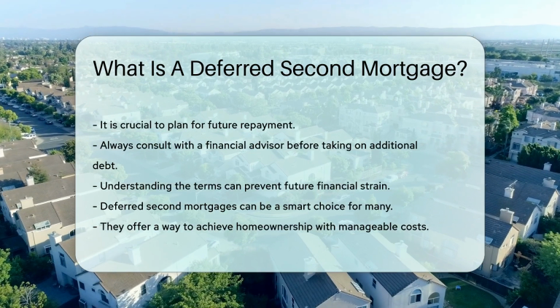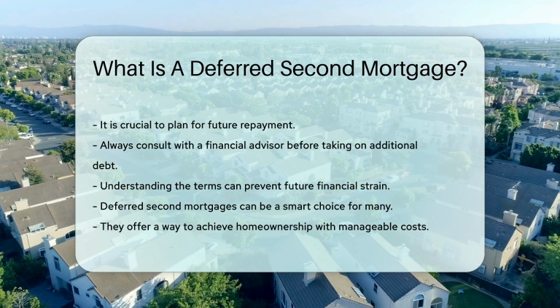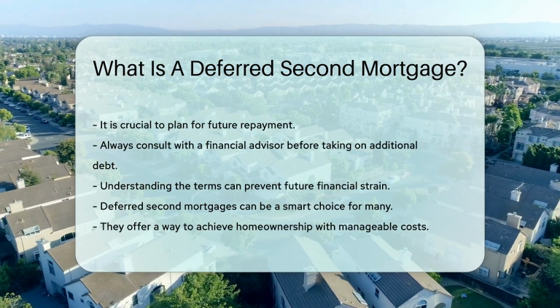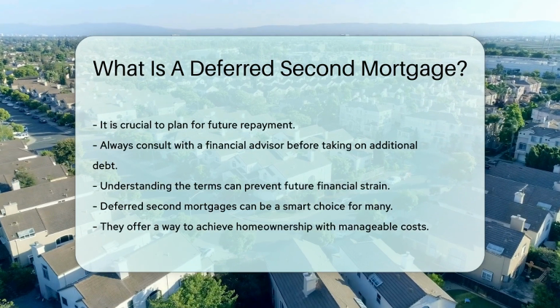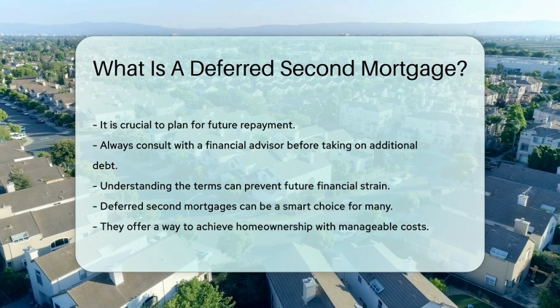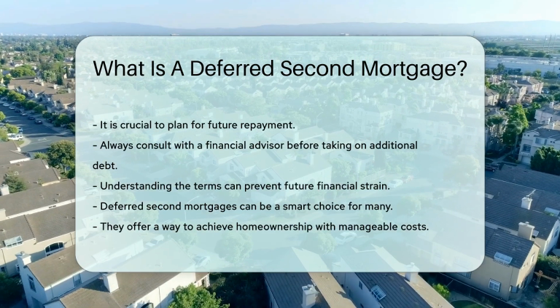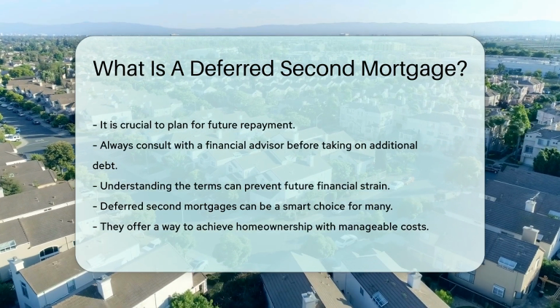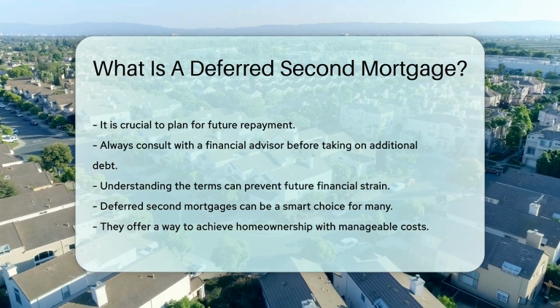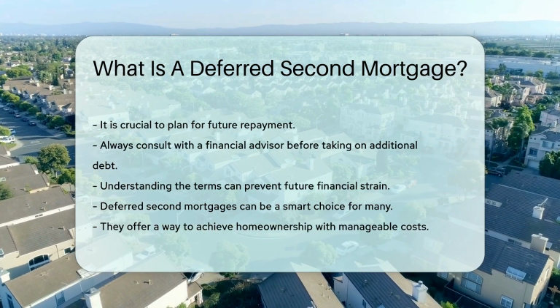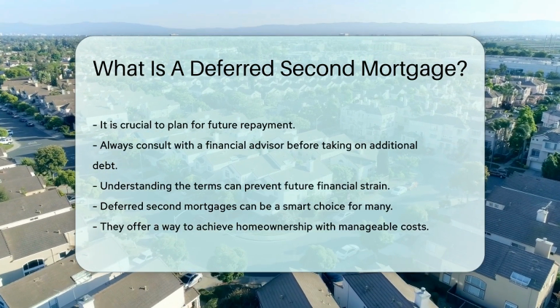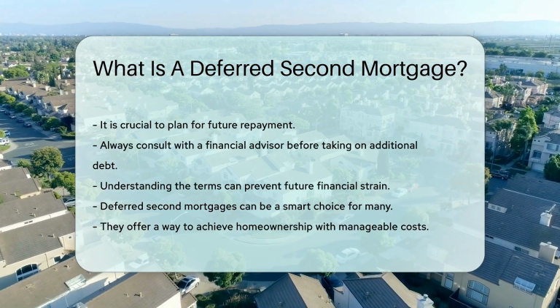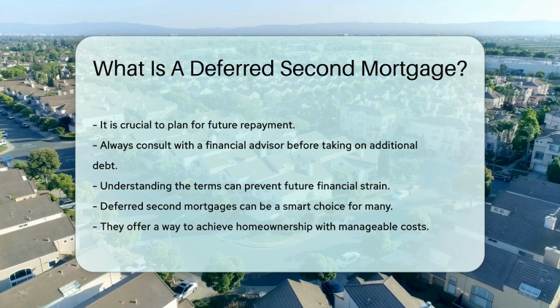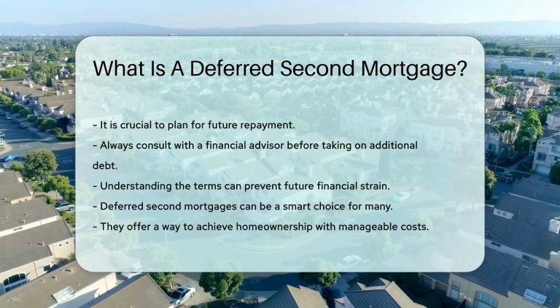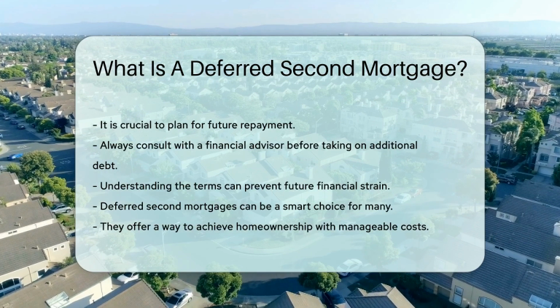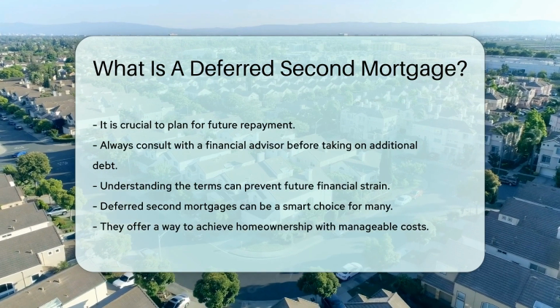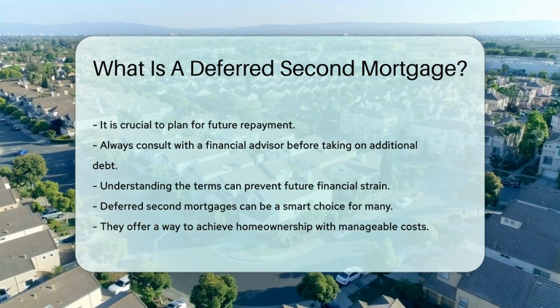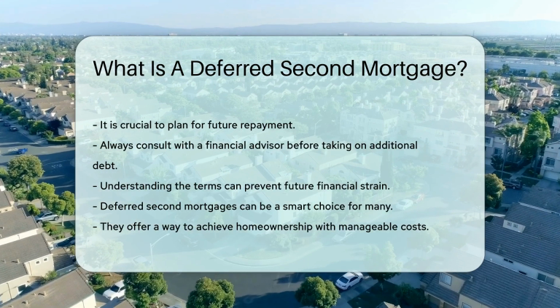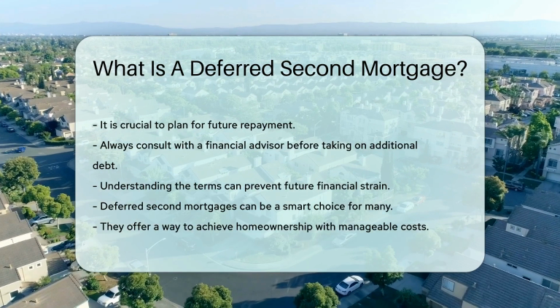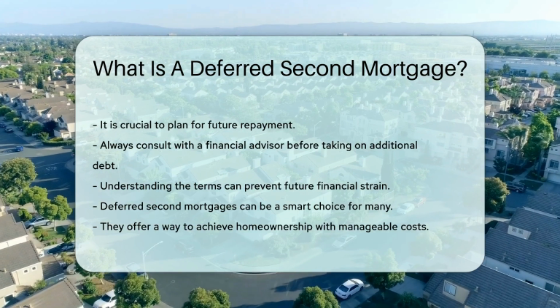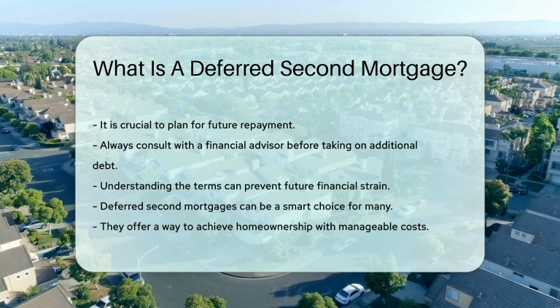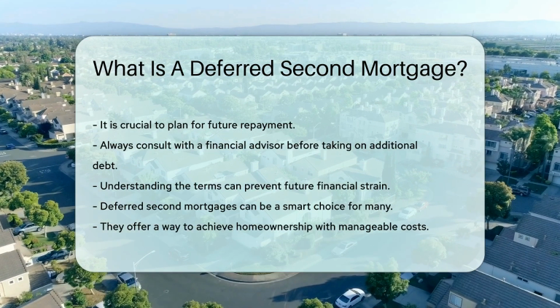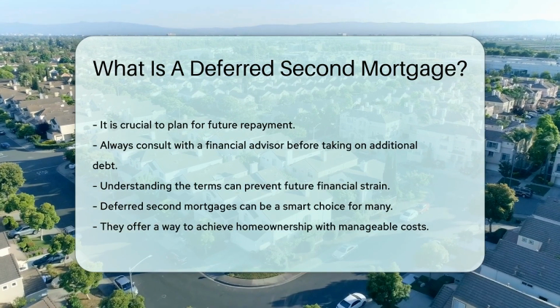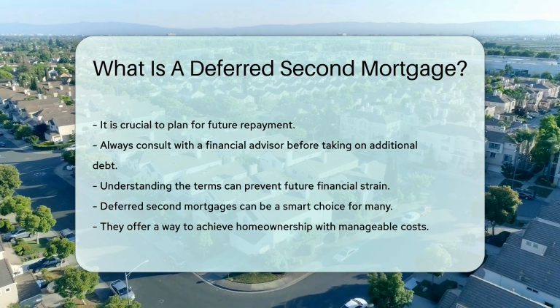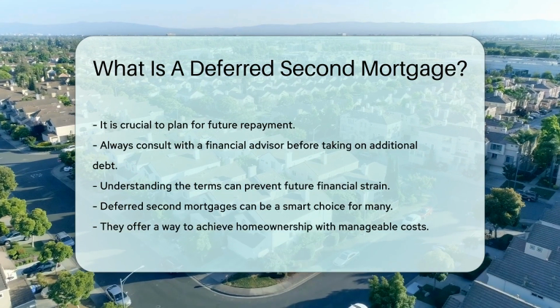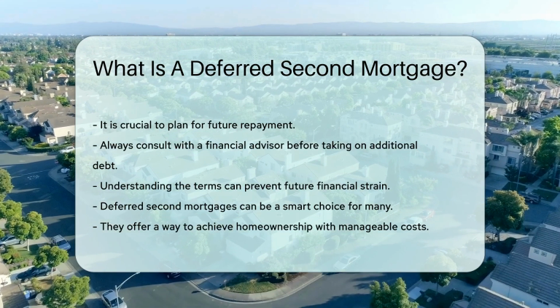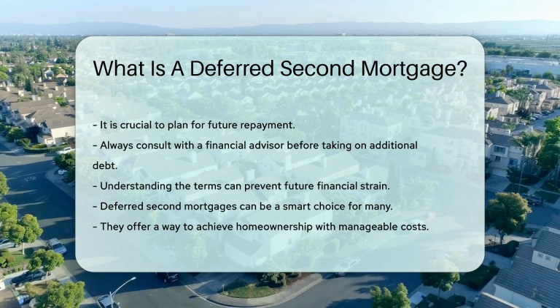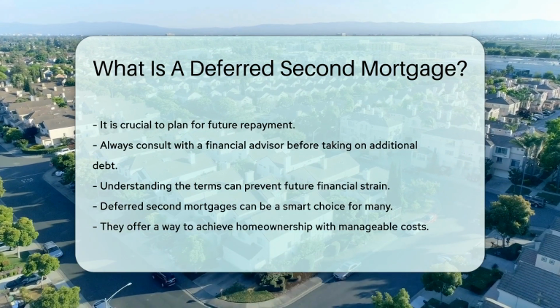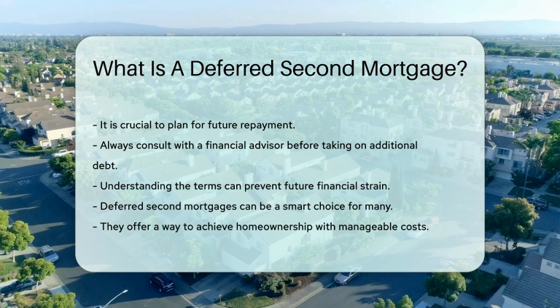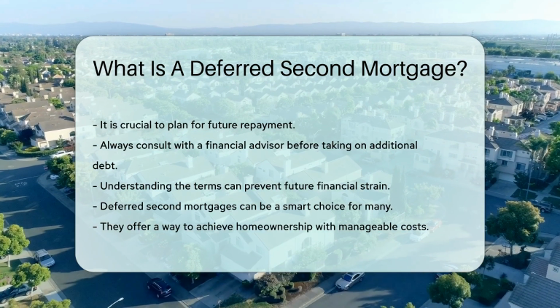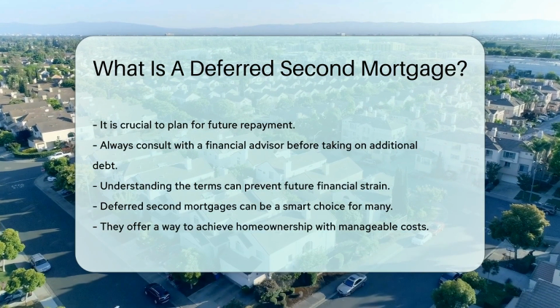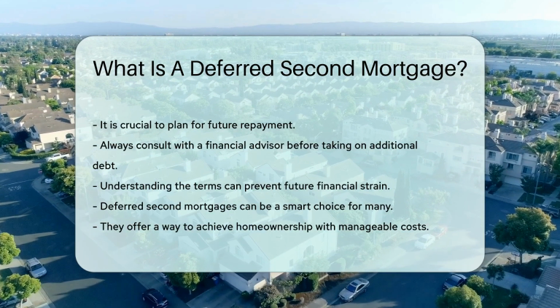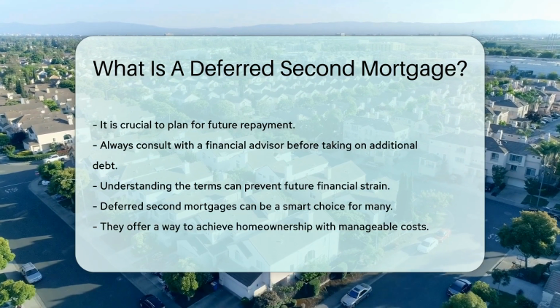Deferred Second Mortgages can be a smart choice for many. They offer a way to achieve homeownership with manageable costs.